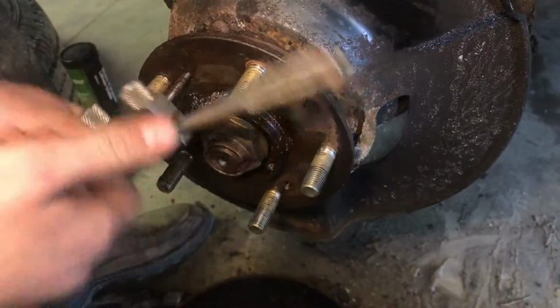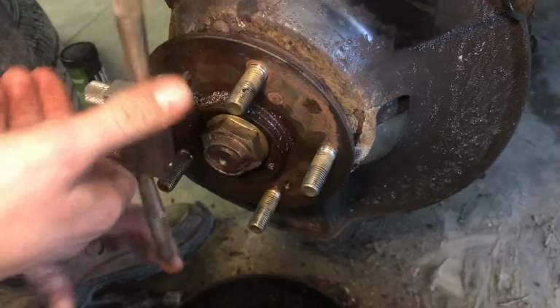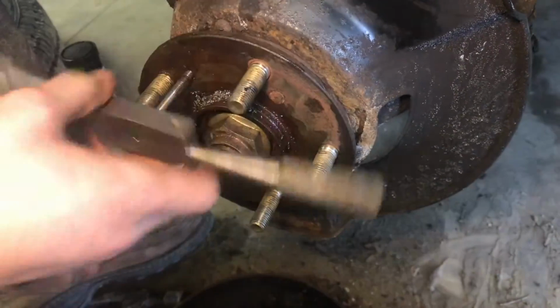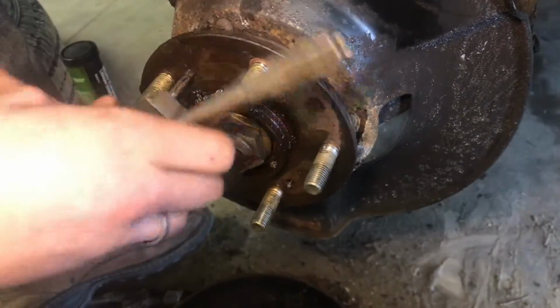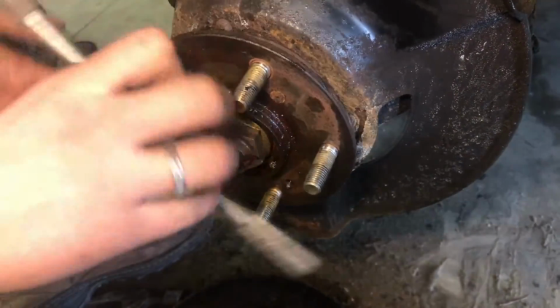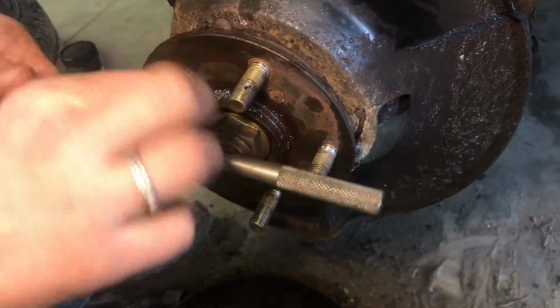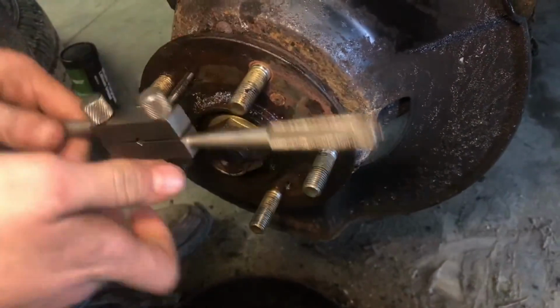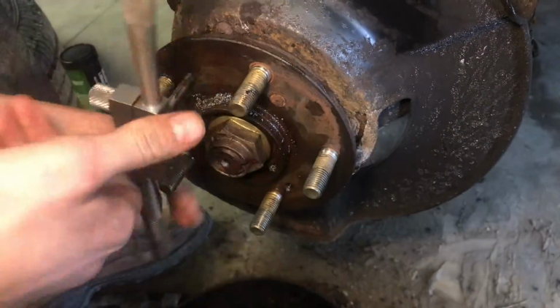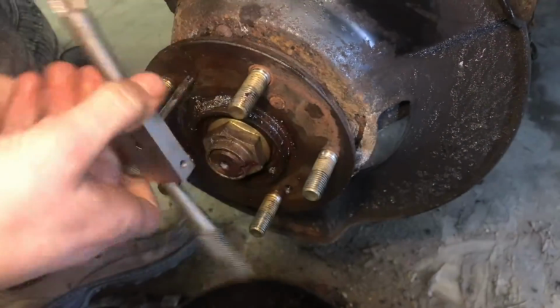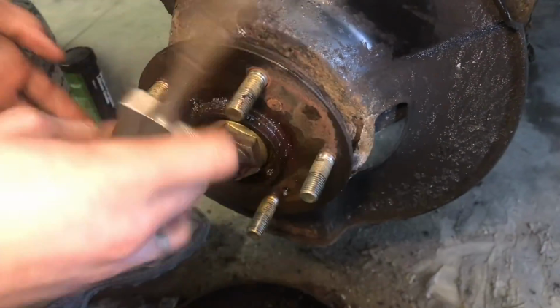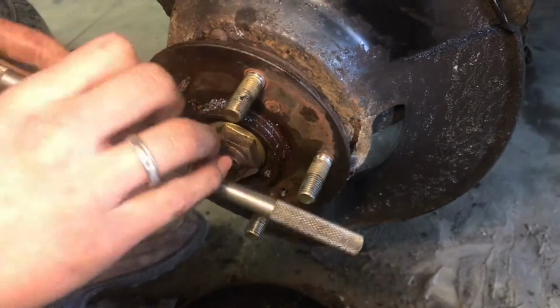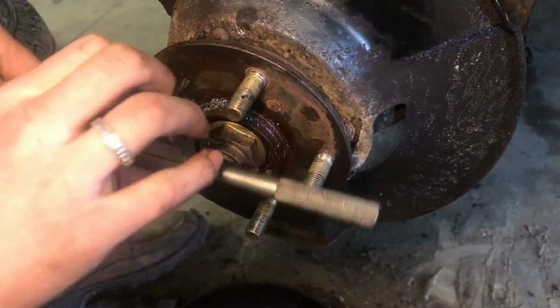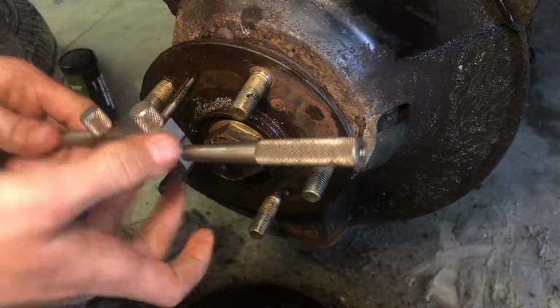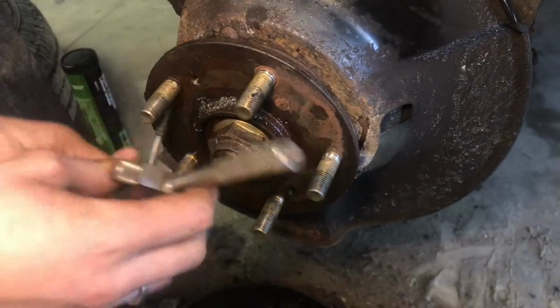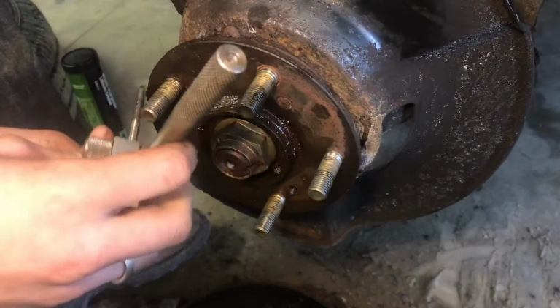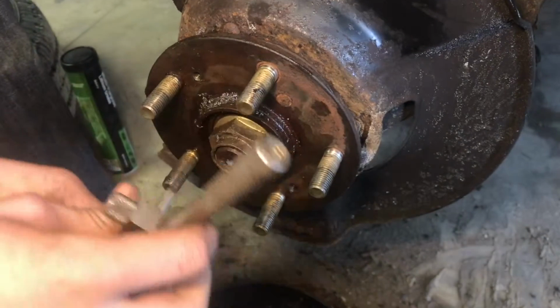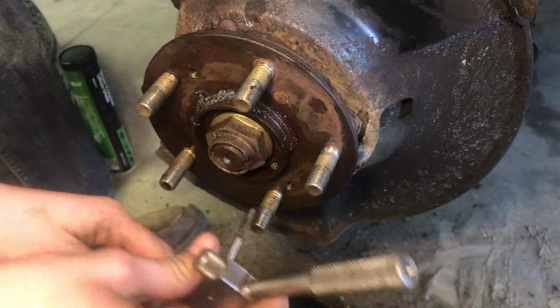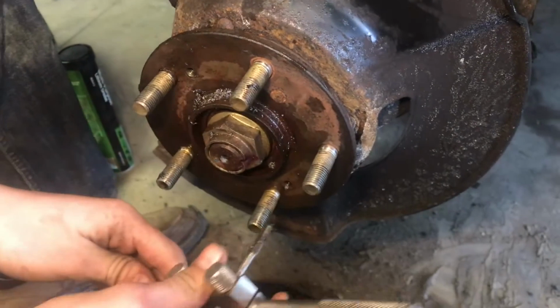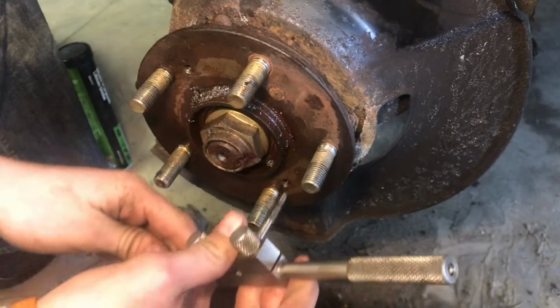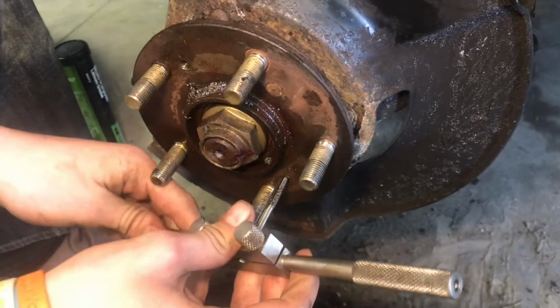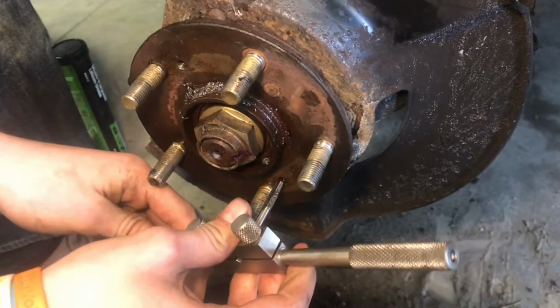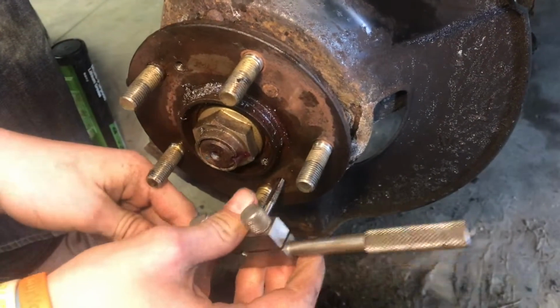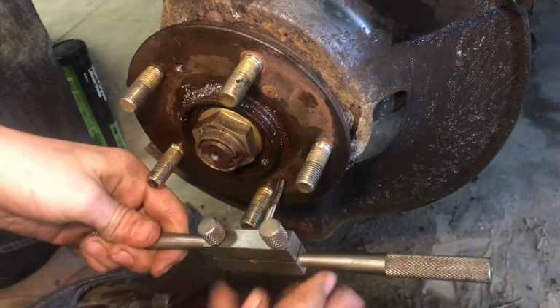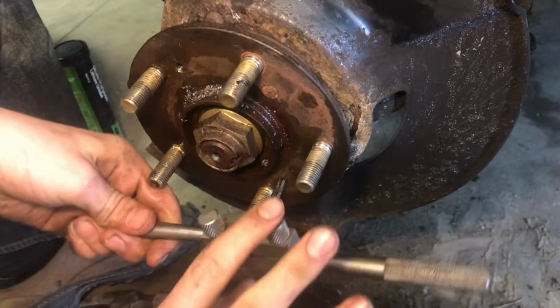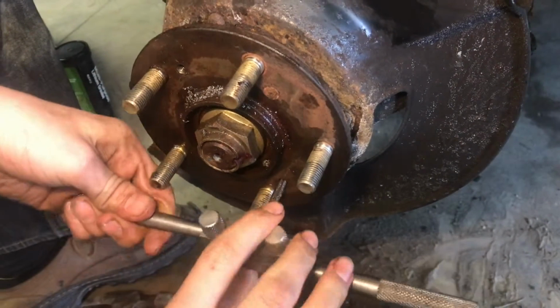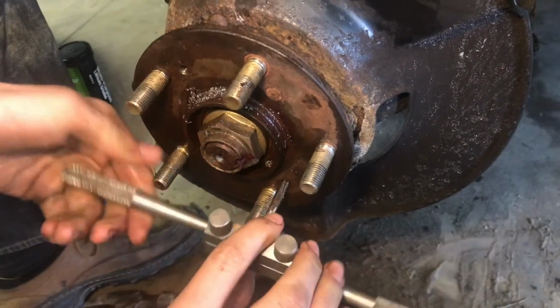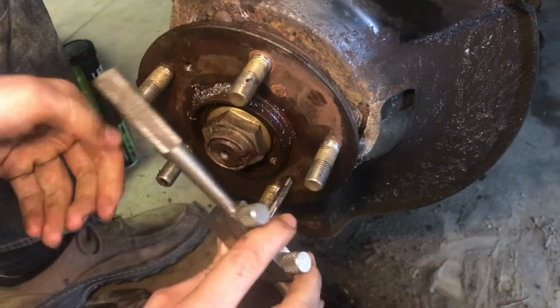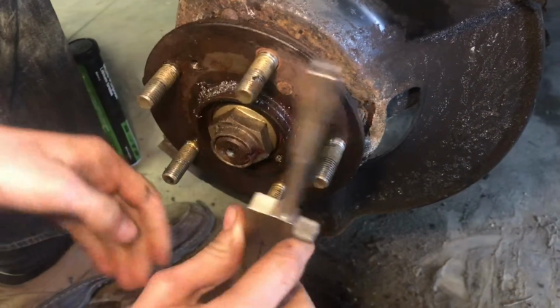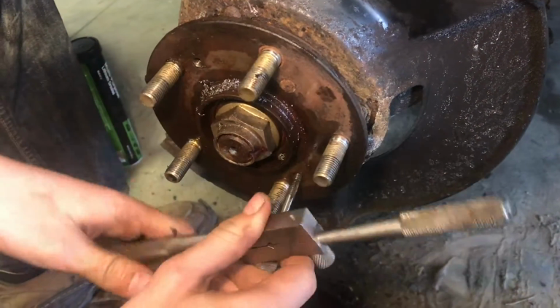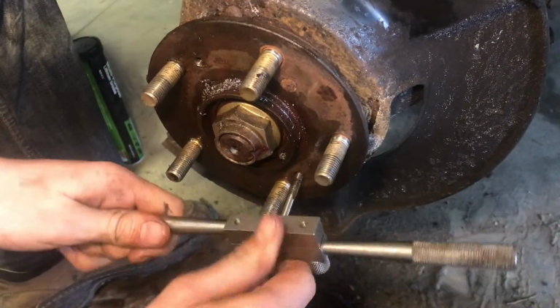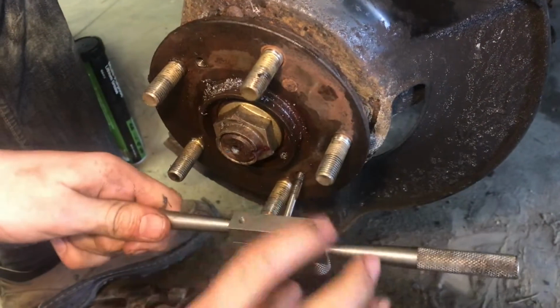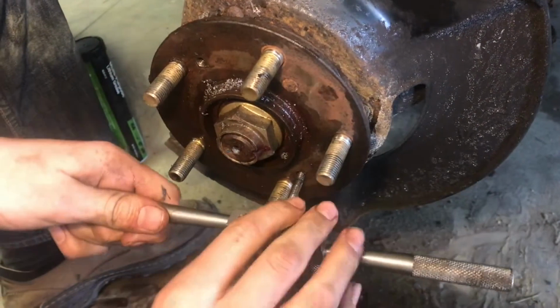While we have the tap out, we can go ahead and do the other hole, because it sure is nice to have clean threads when you're putting everything back together.